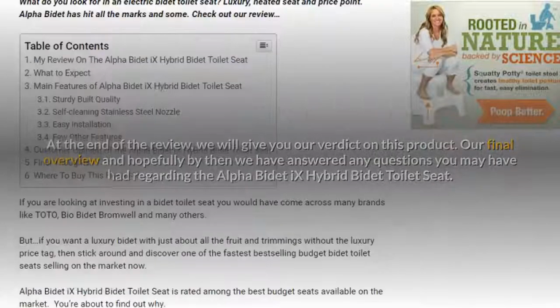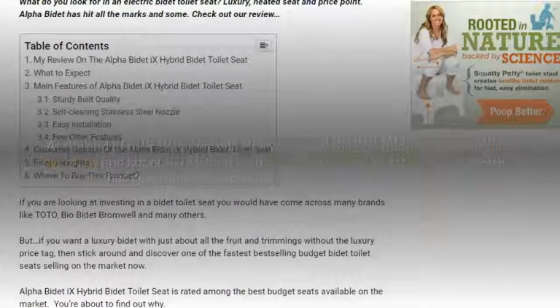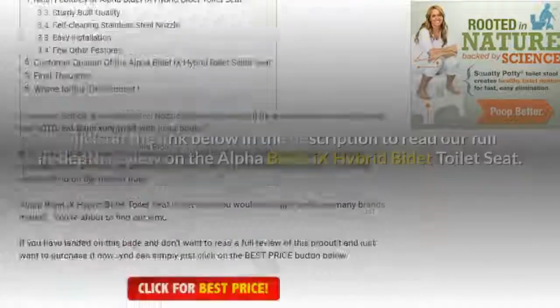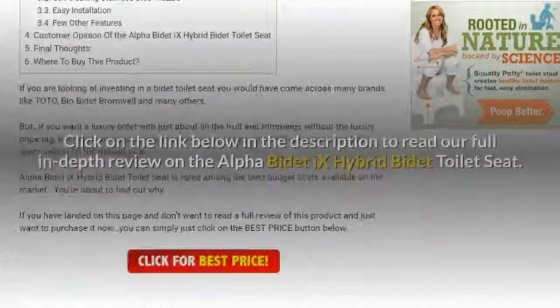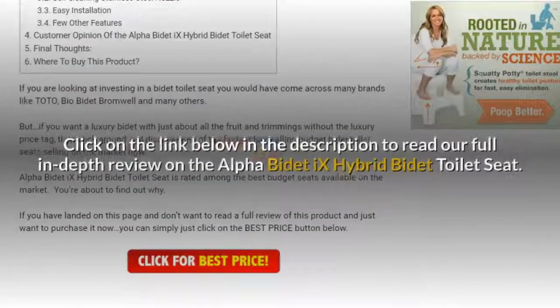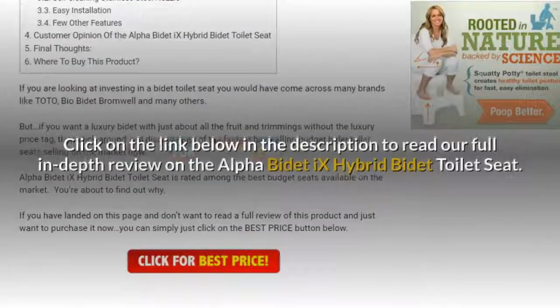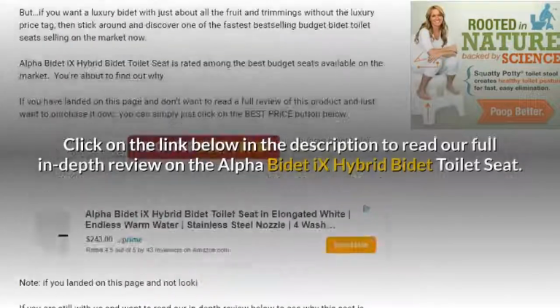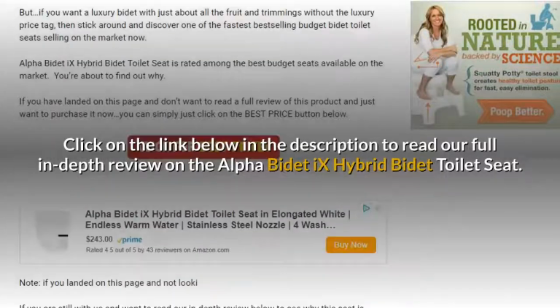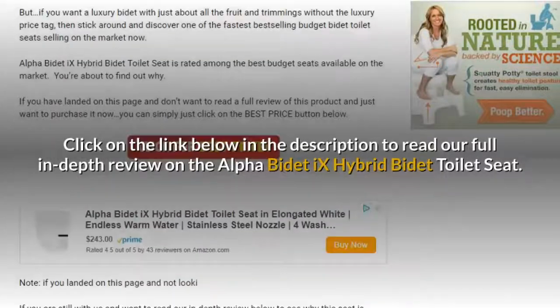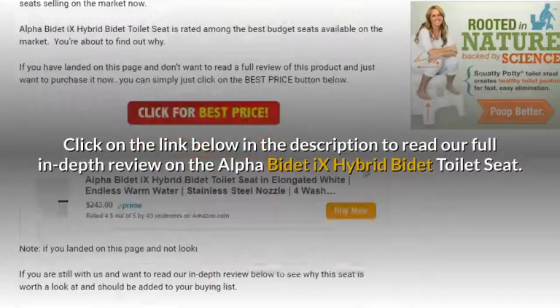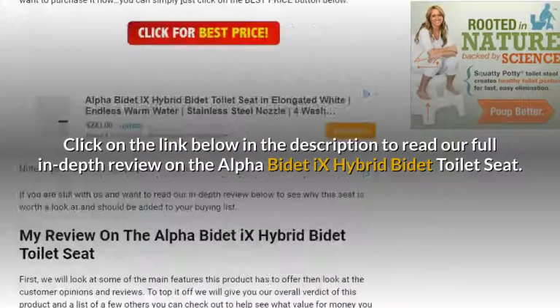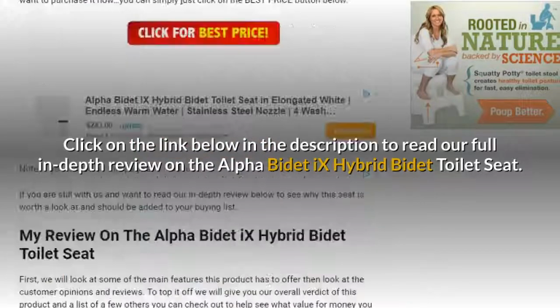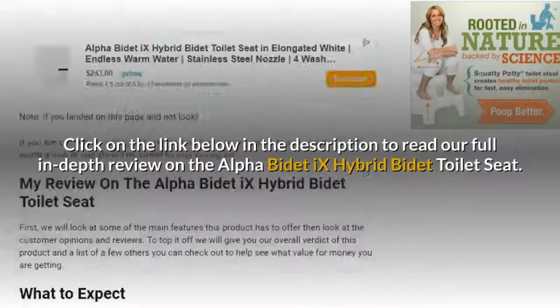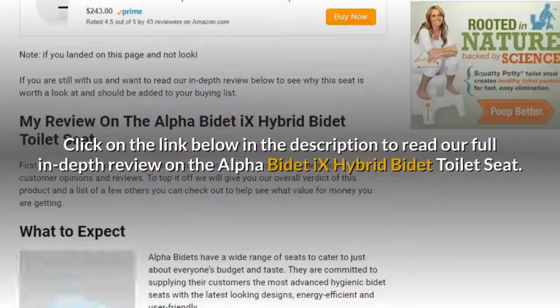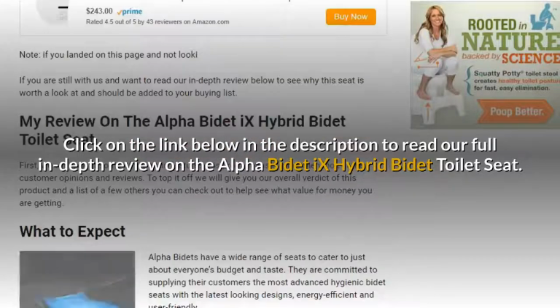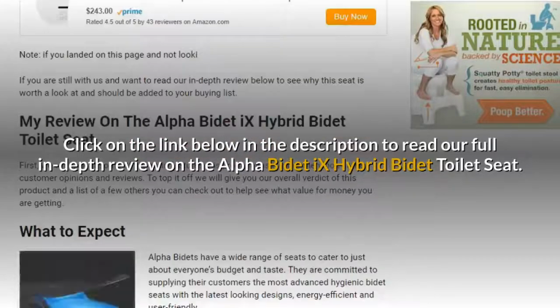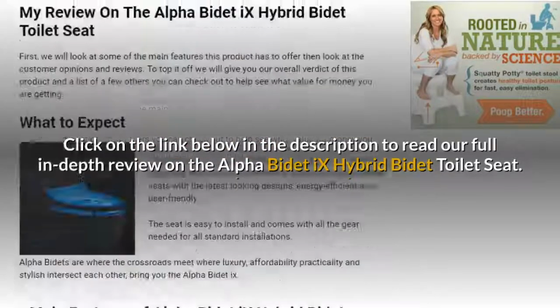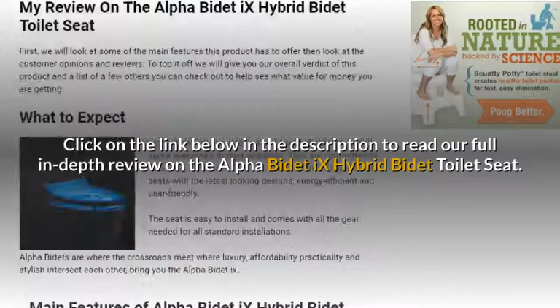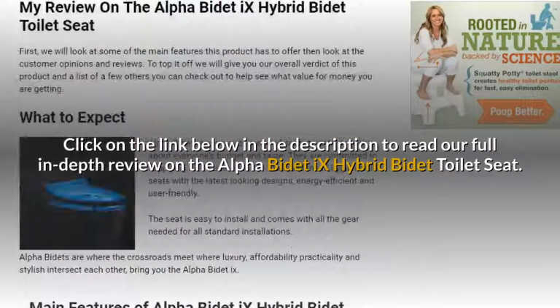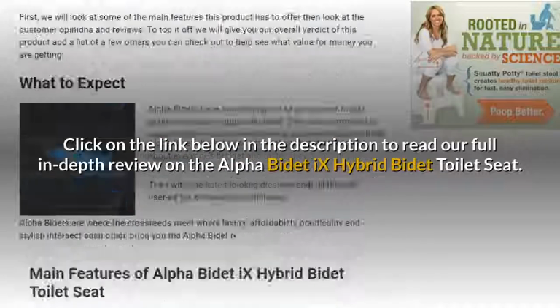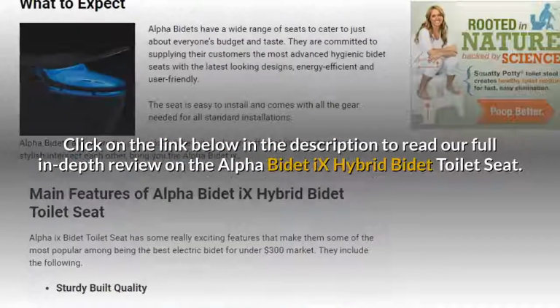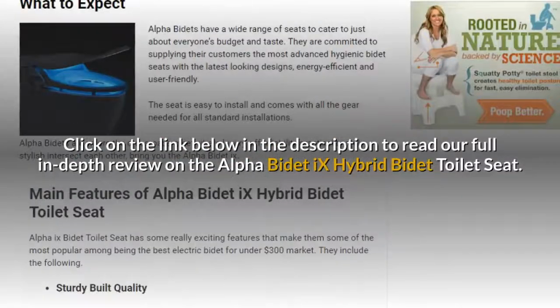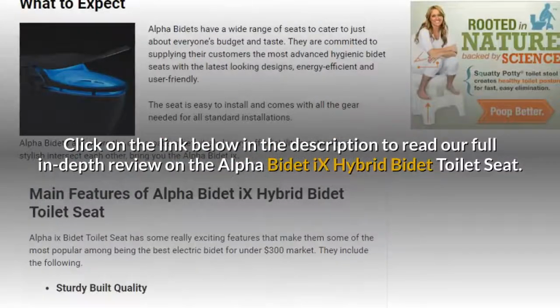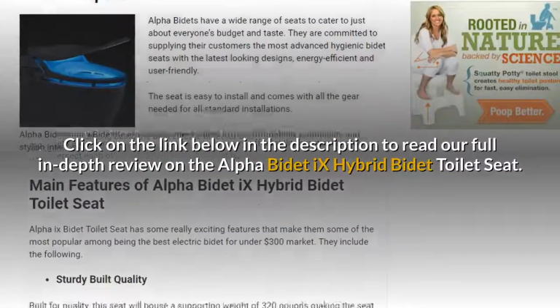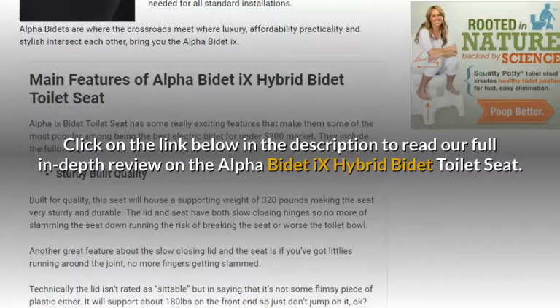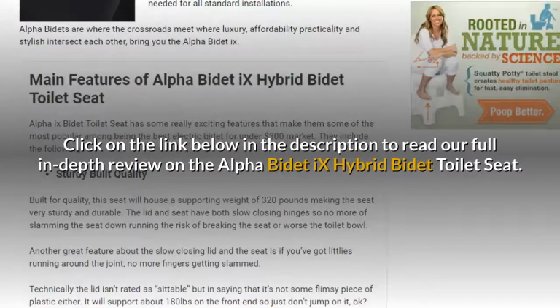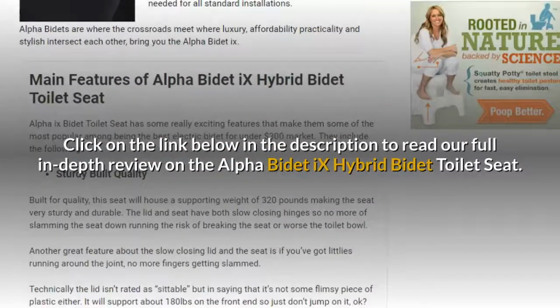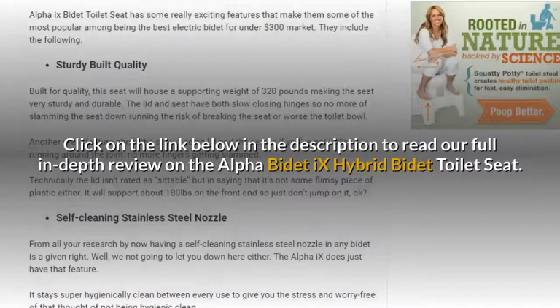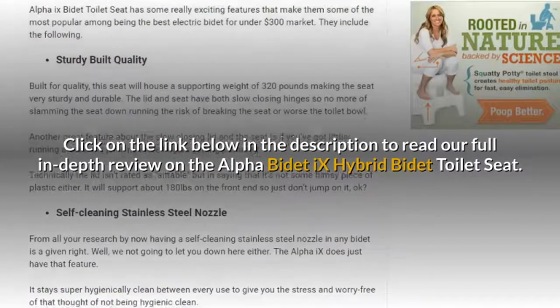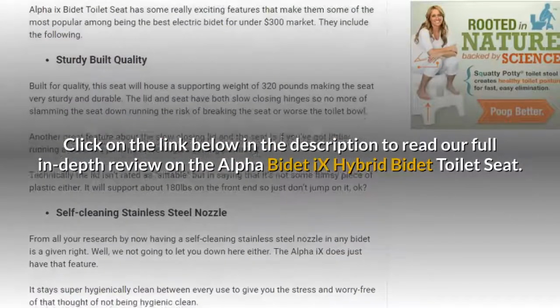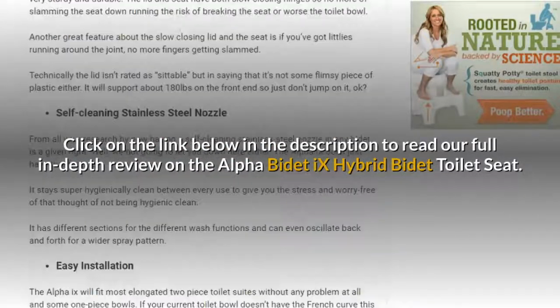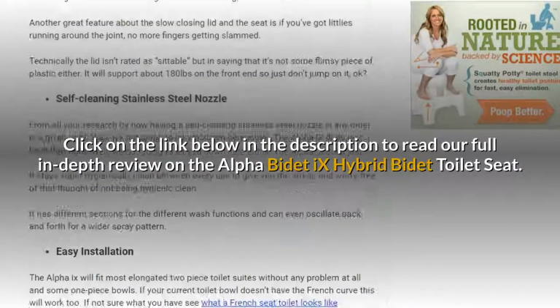Click on the link below in the description to read our full in-depth review on the Alpha B-Day X Hybrid B-Day toilet seat.